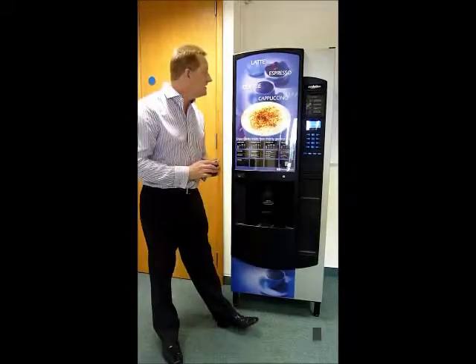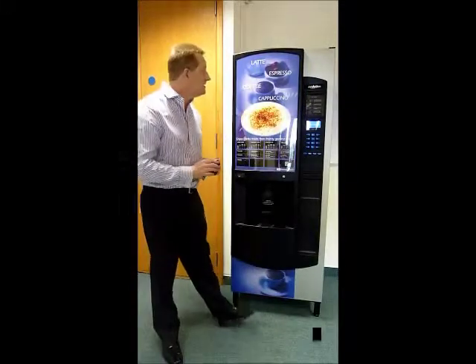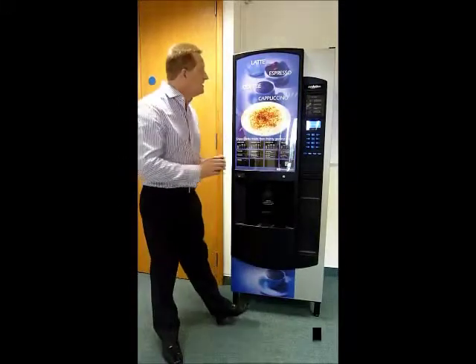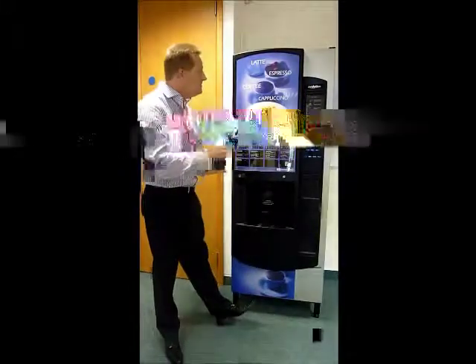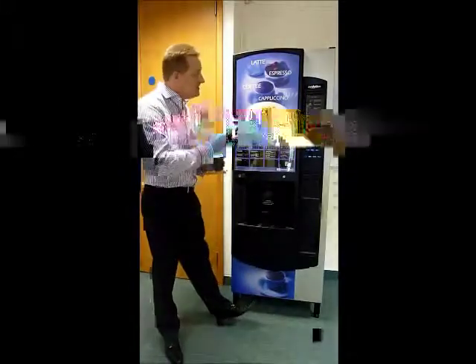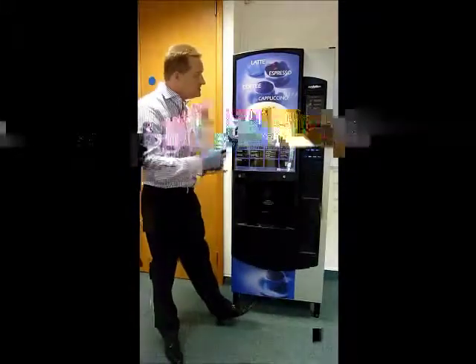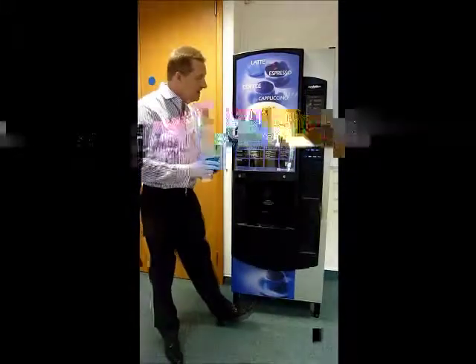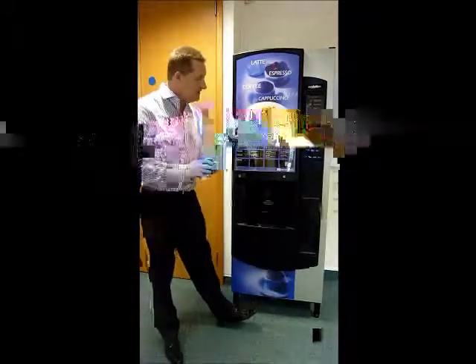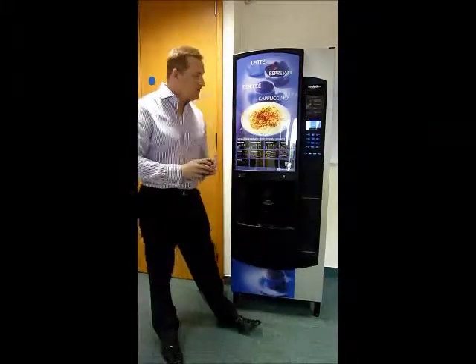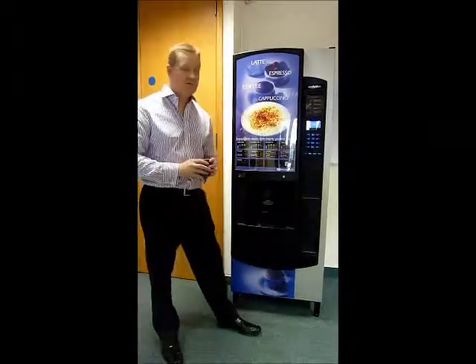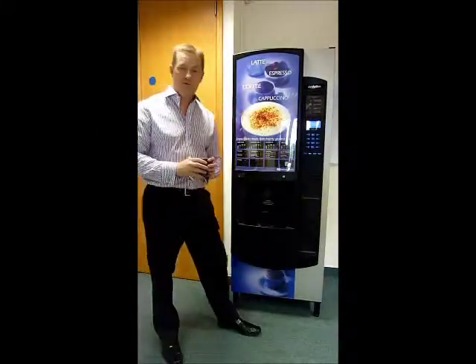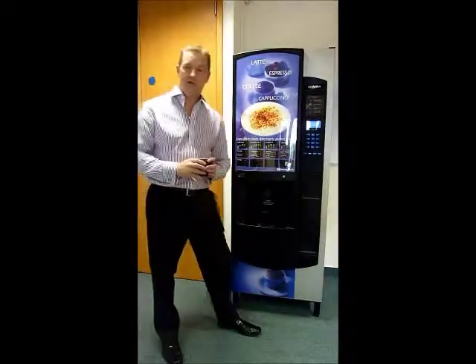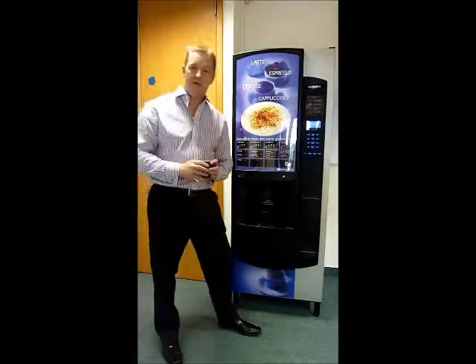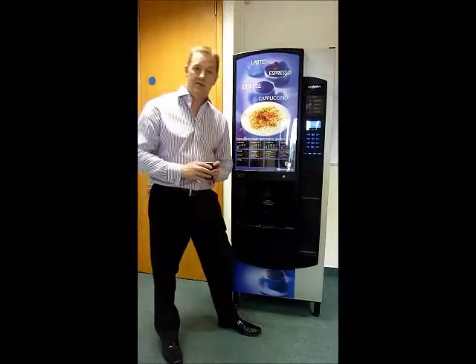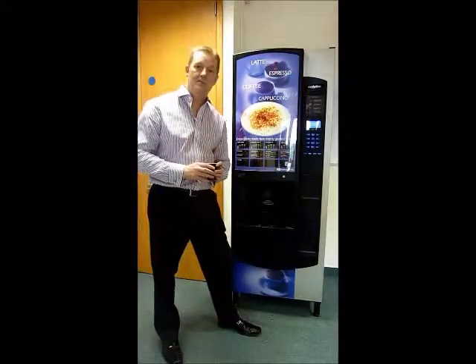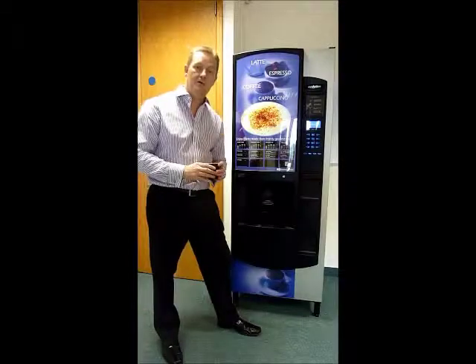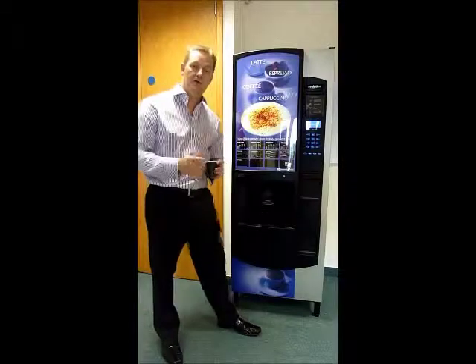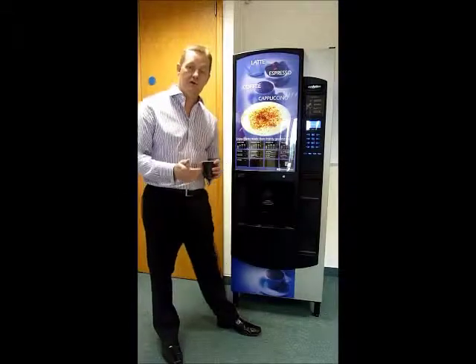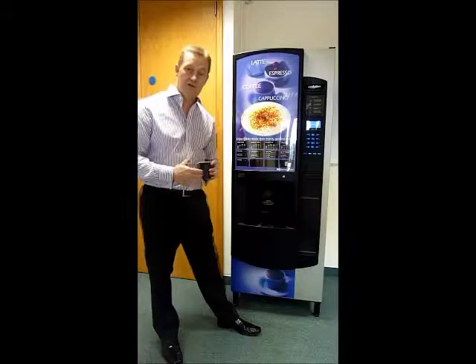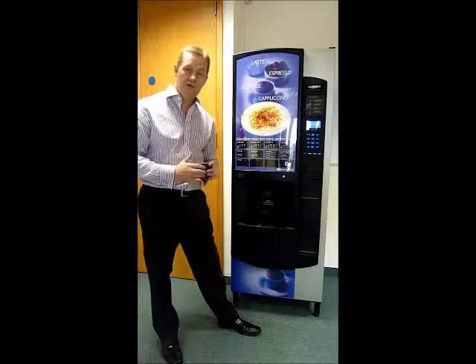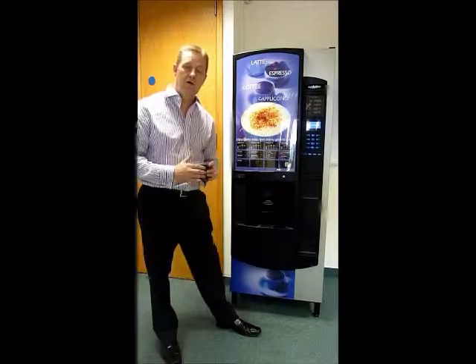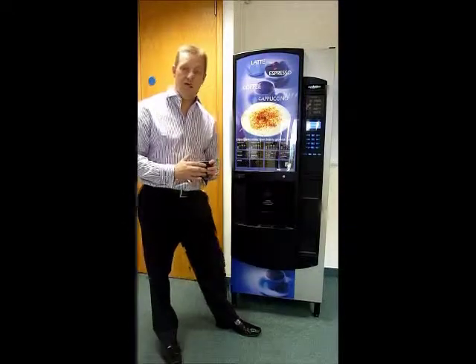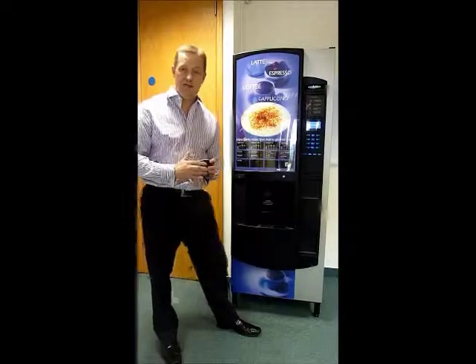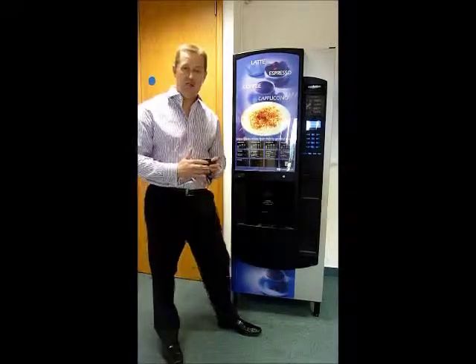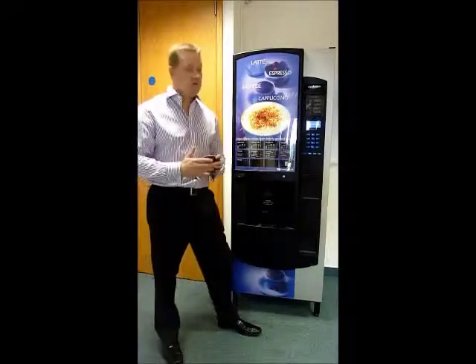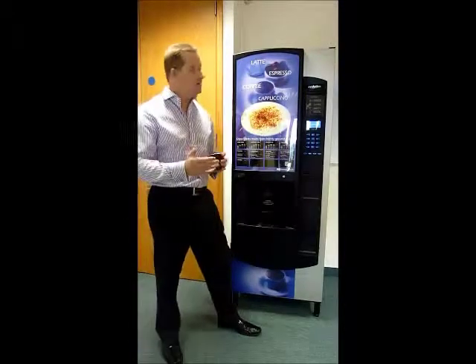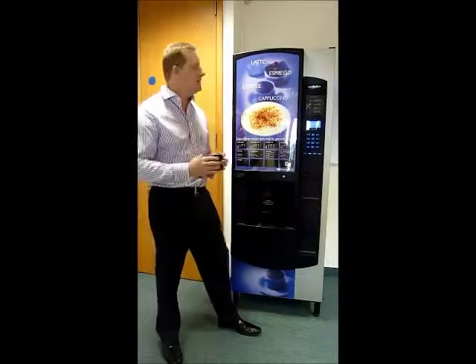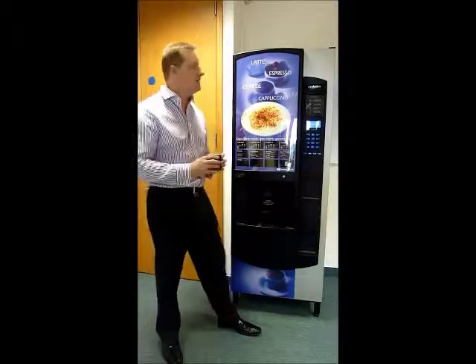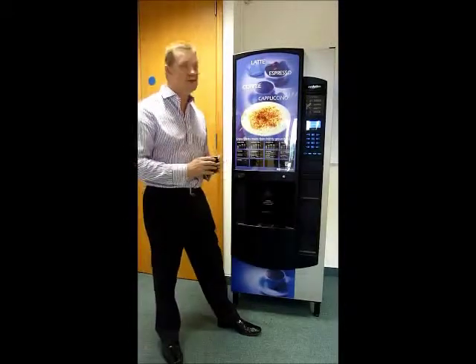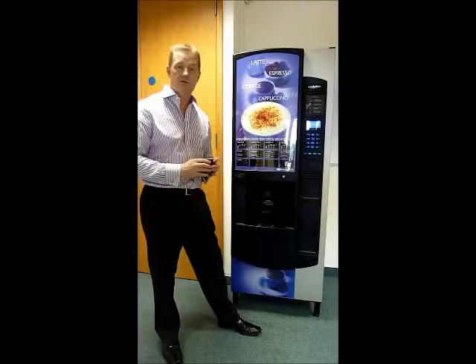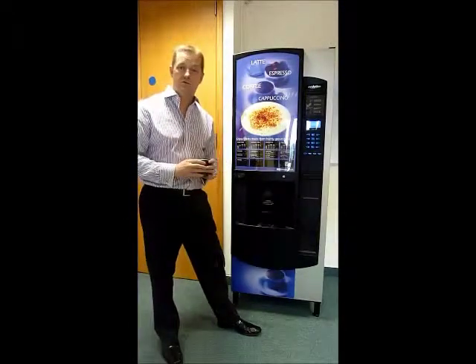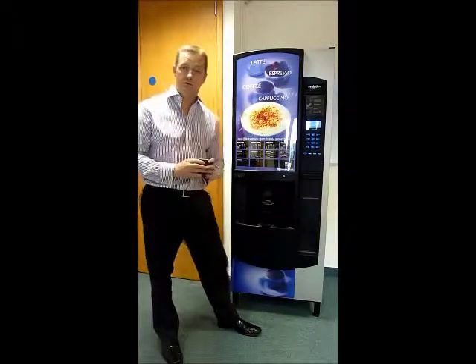The machine is available from Snacktime on free on loan, on lease, or can be purchased as well.